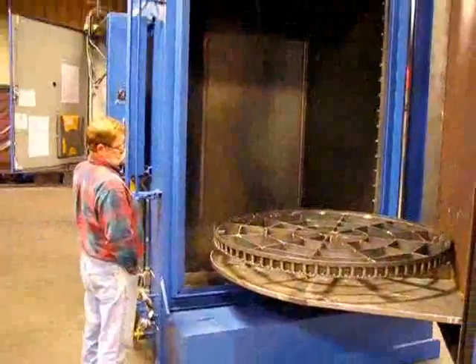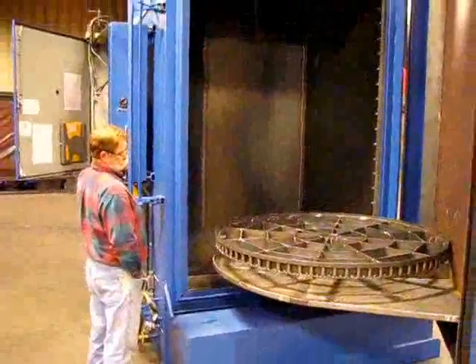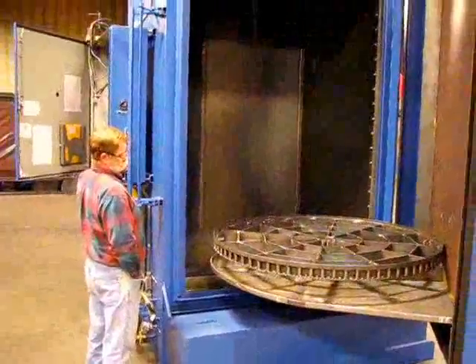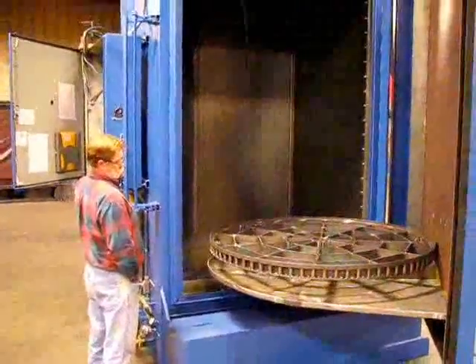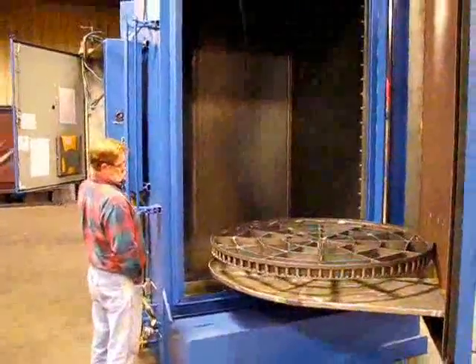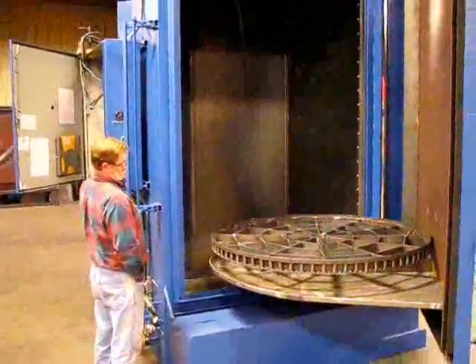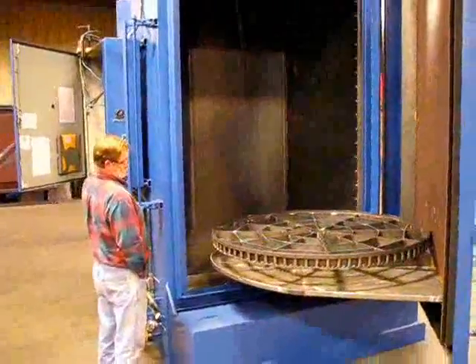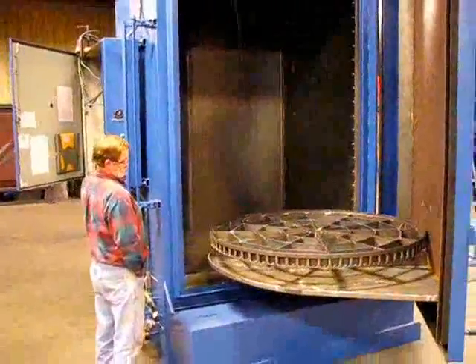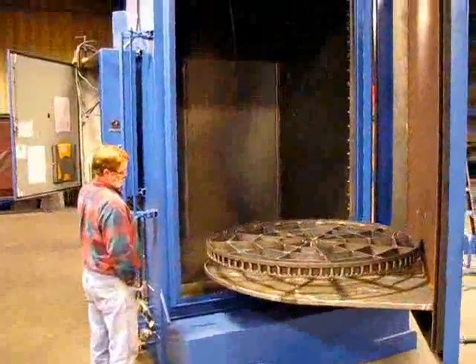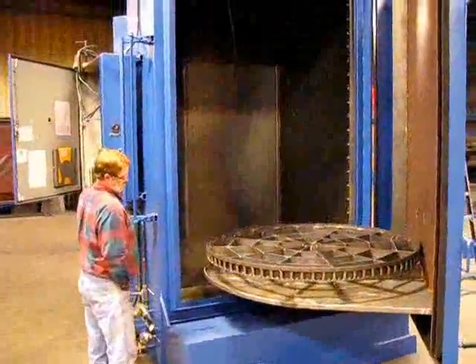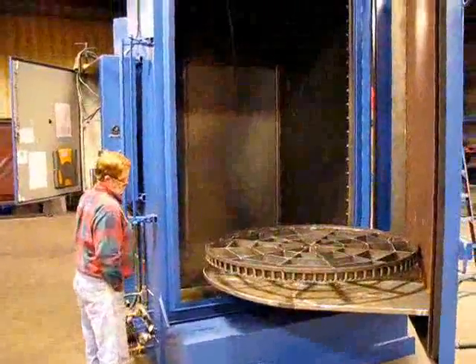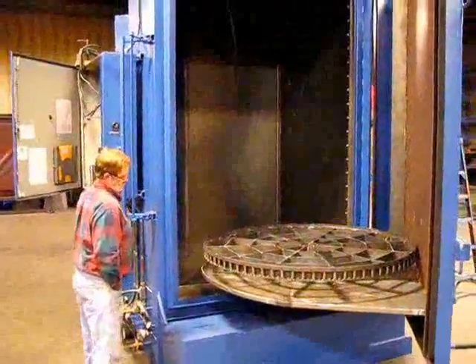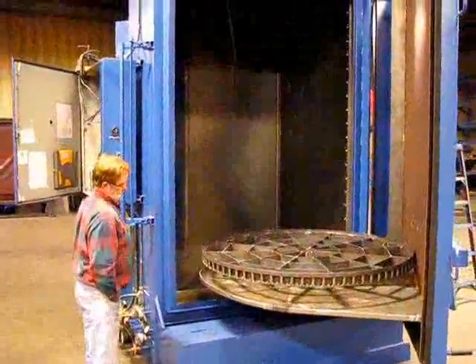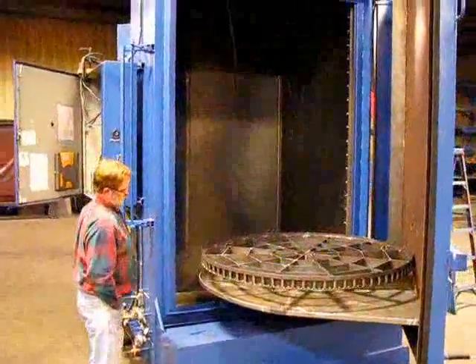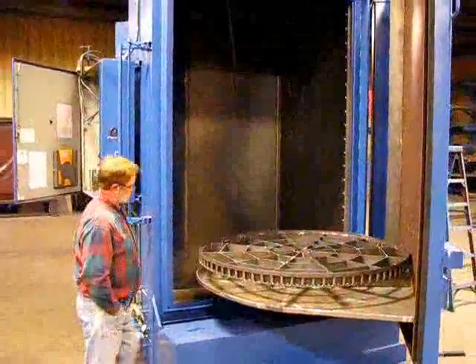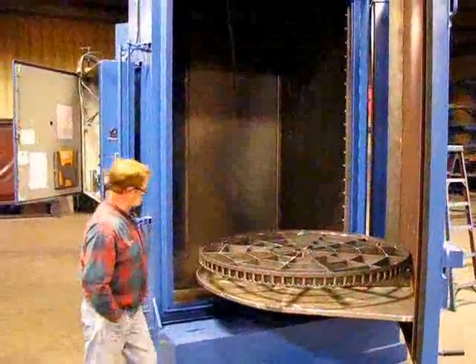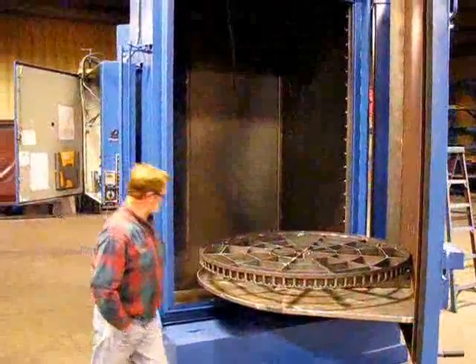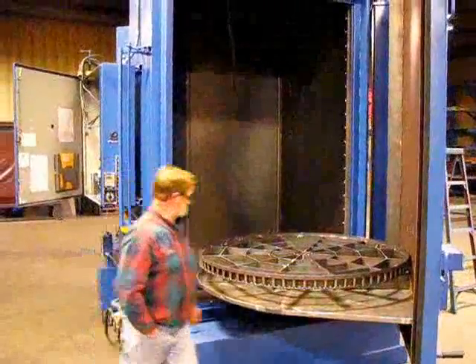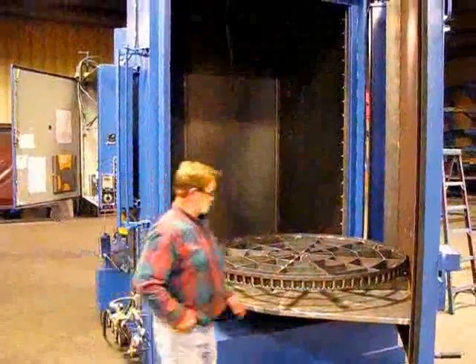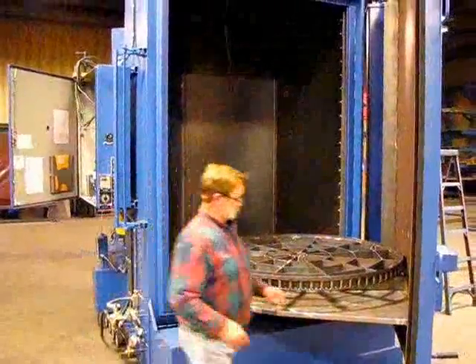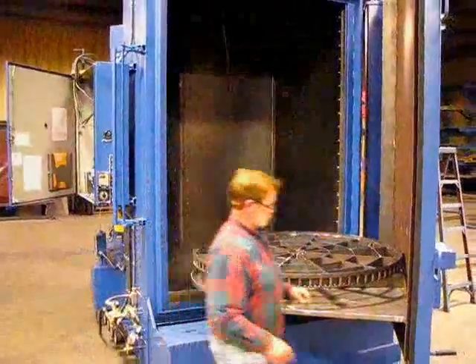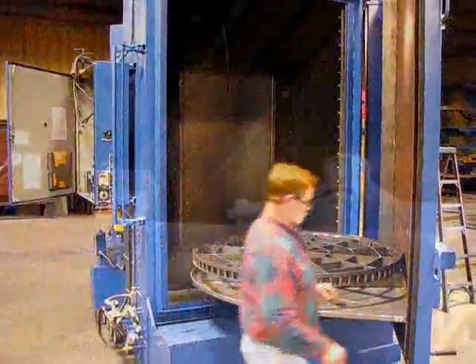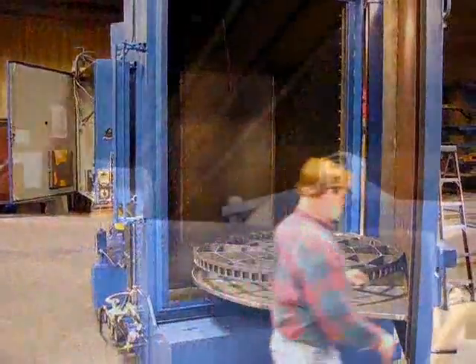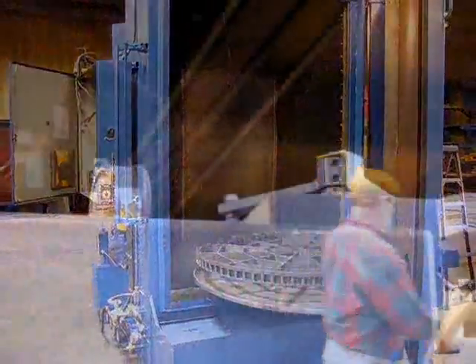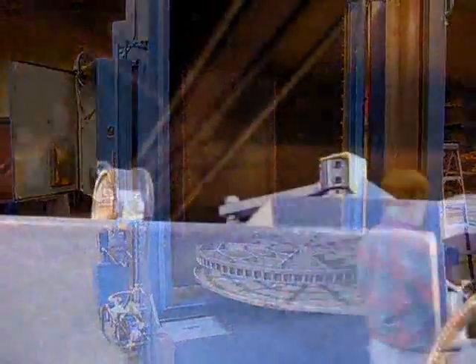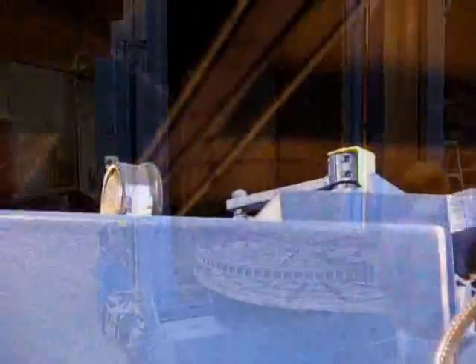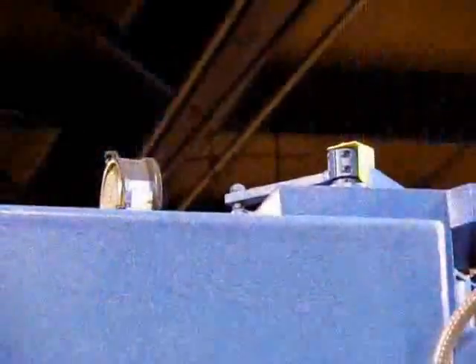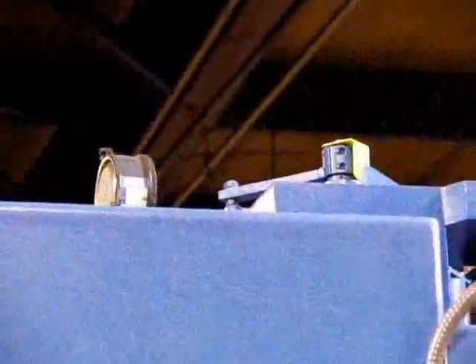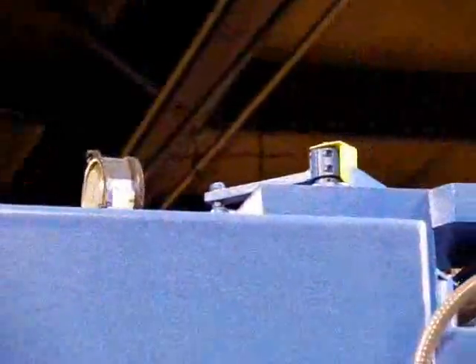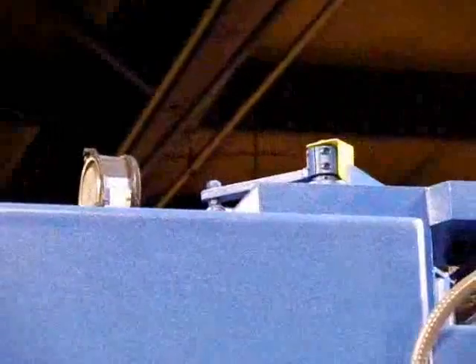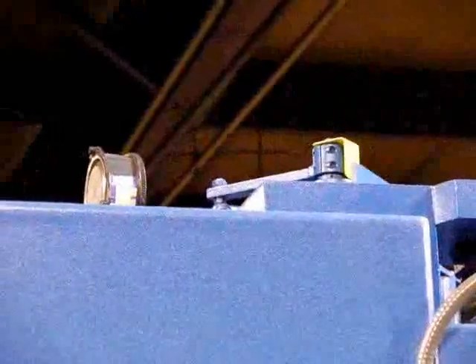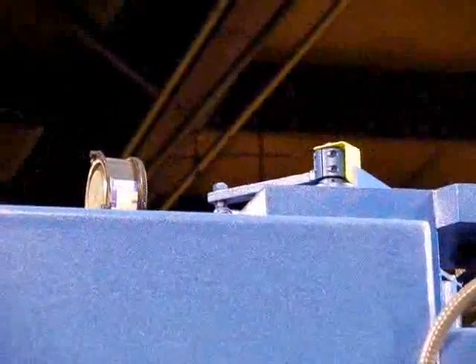Now we're going to close the door and start a wash cycle. There's the manifold oscillating.